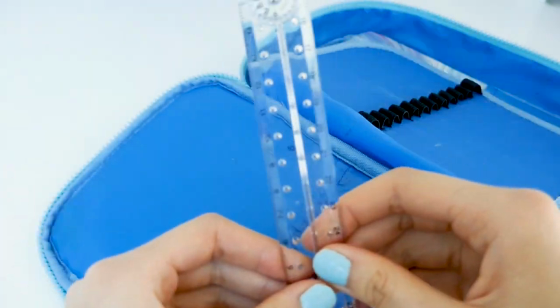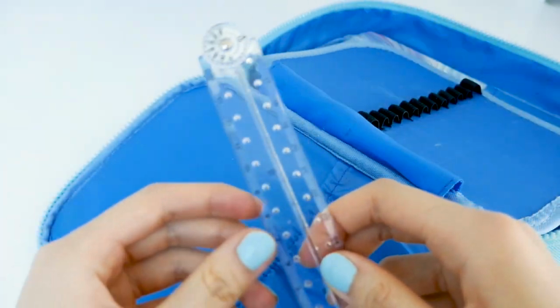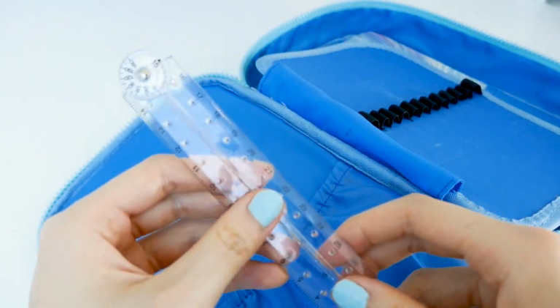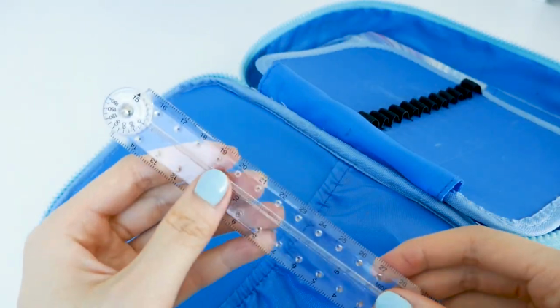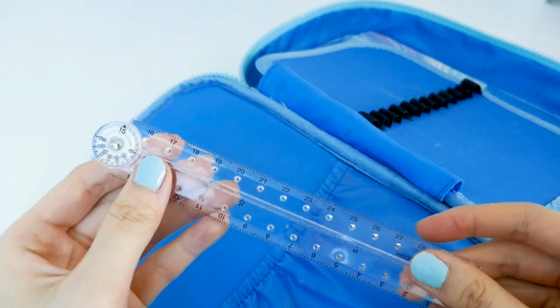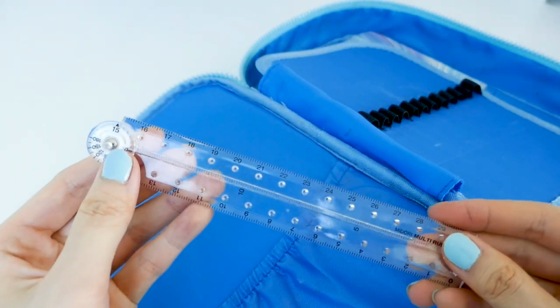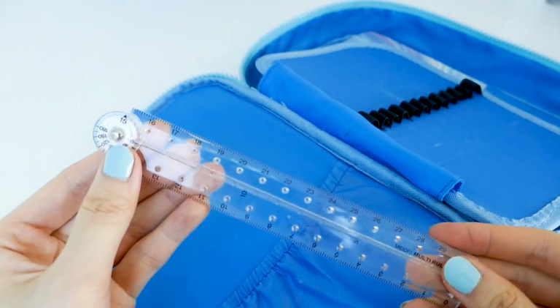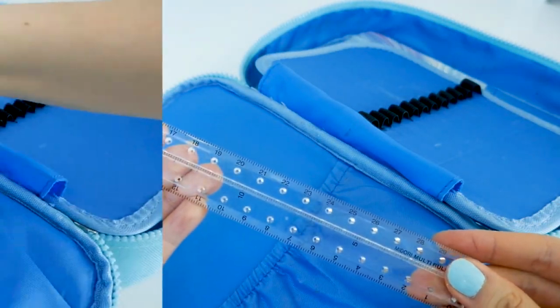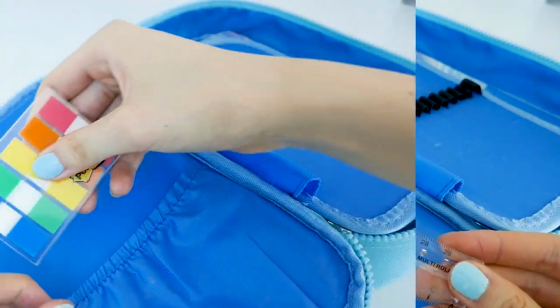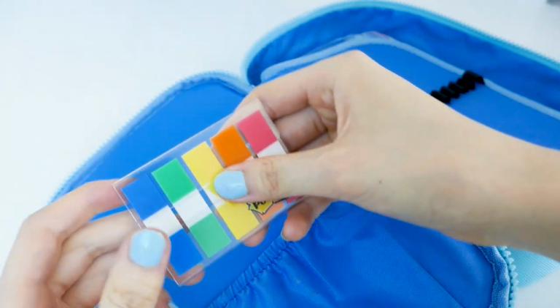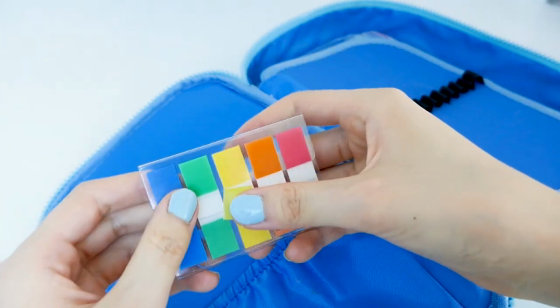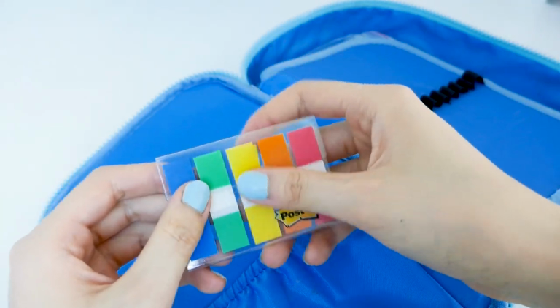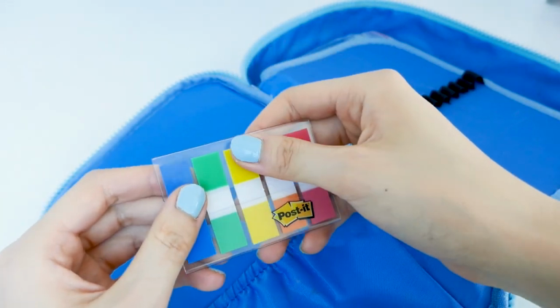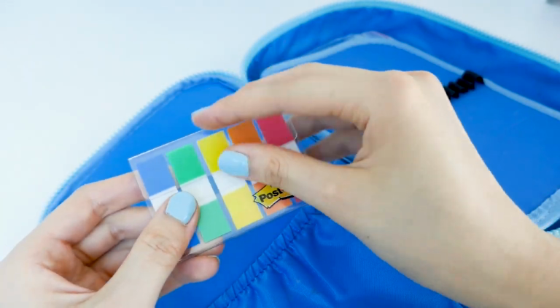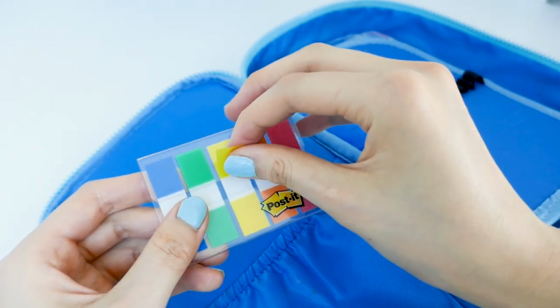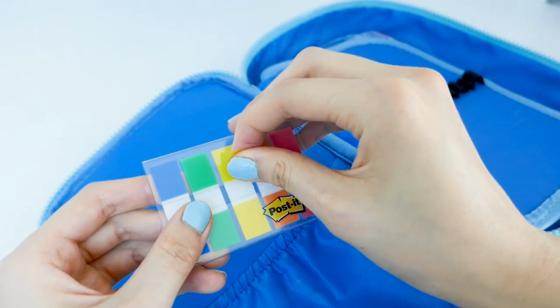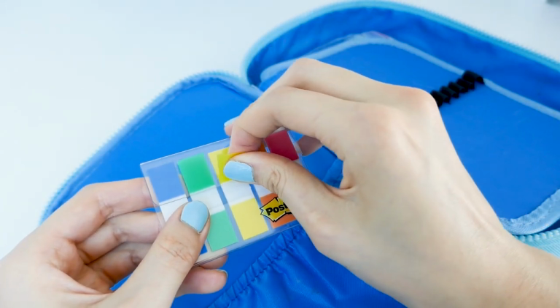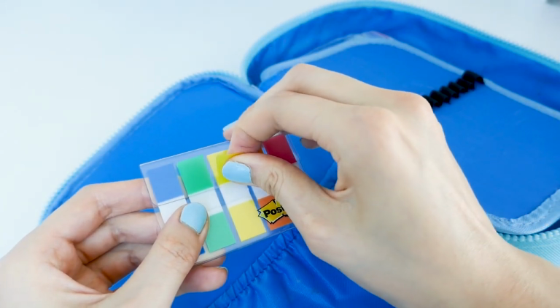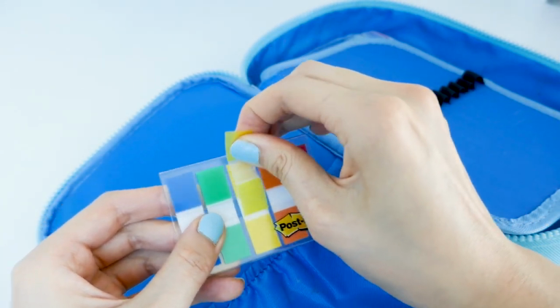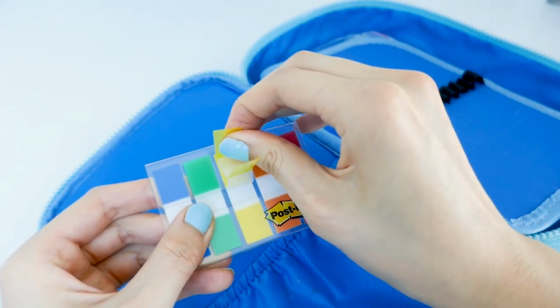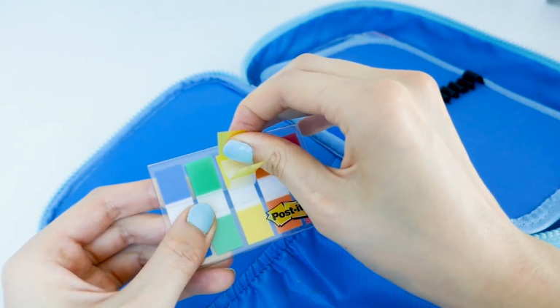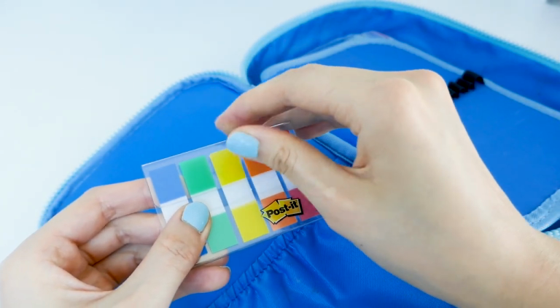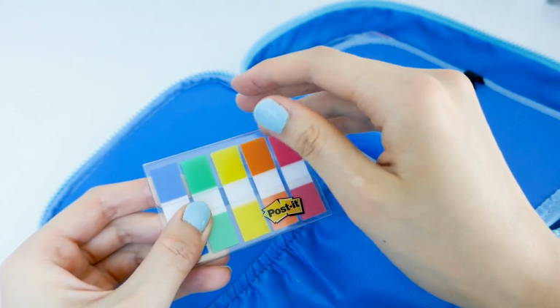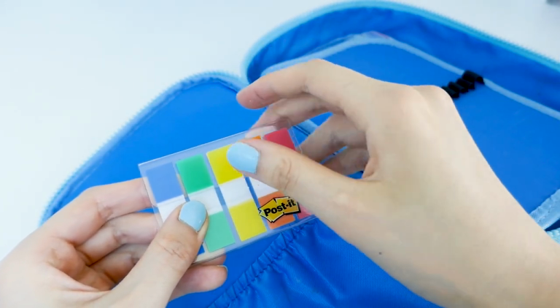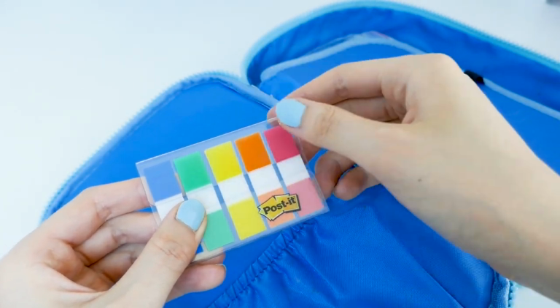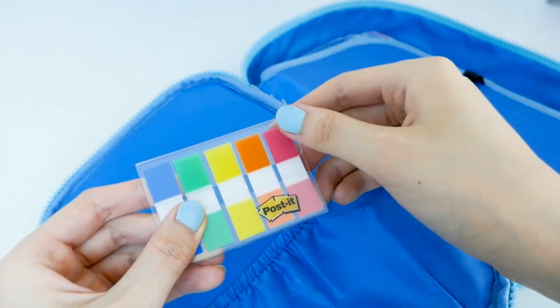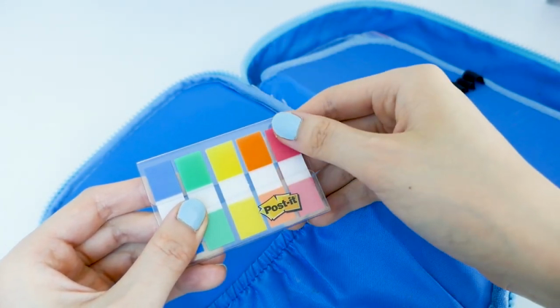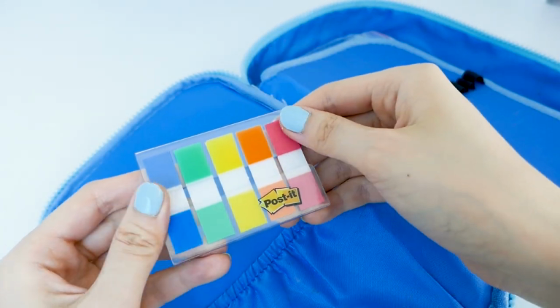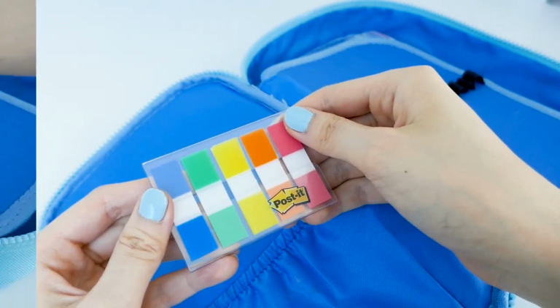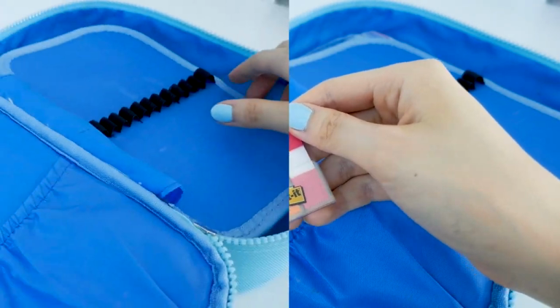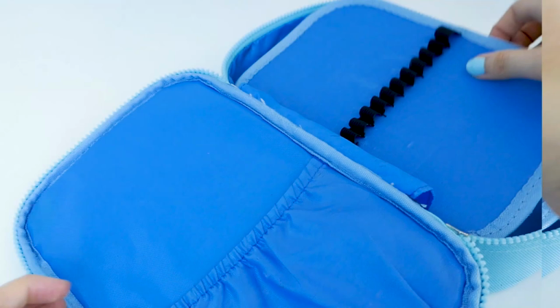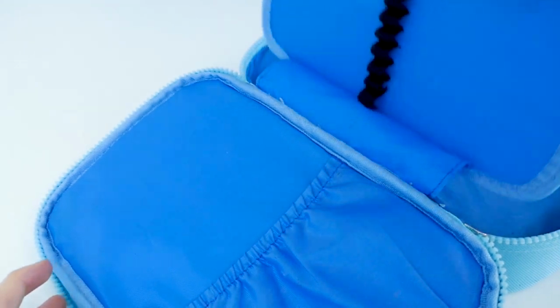These are some memo notes, this is my go-to ruler which I use all the time, and just some other sticky notes I use to annotate or bookmark.